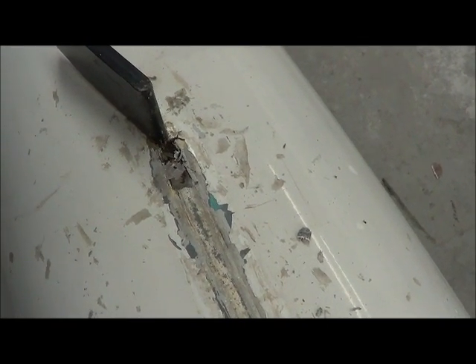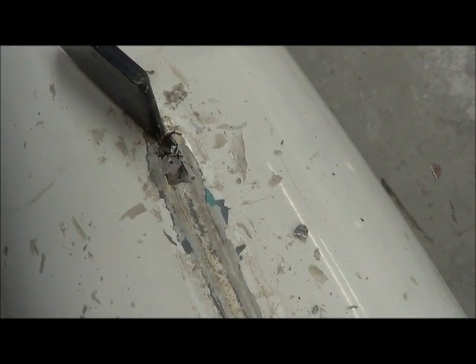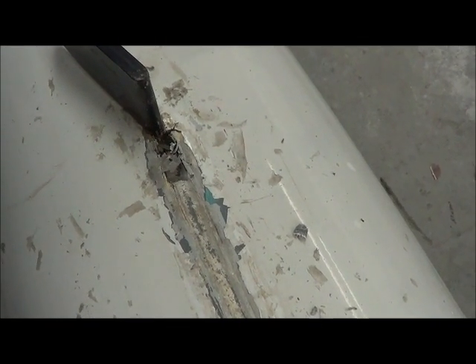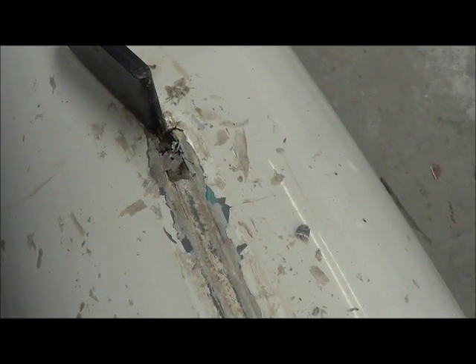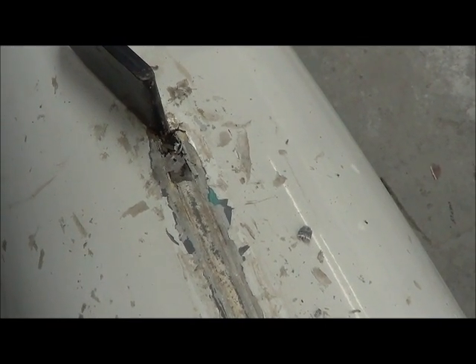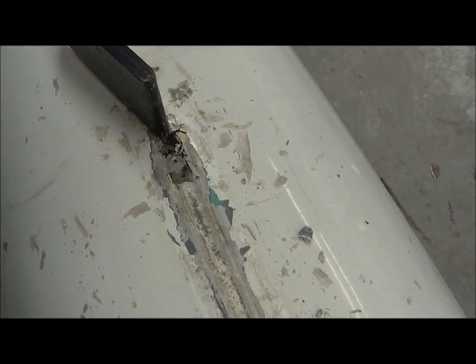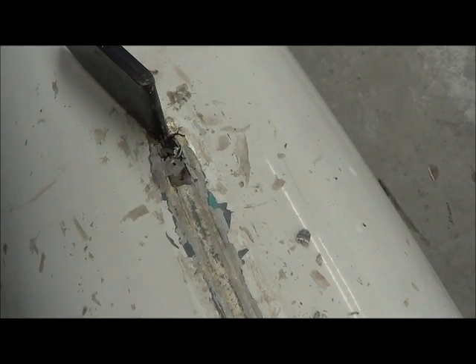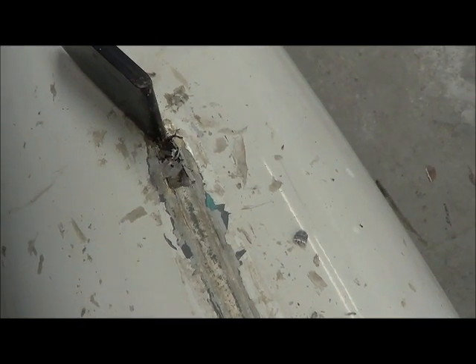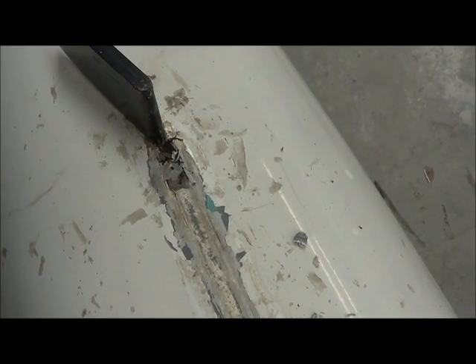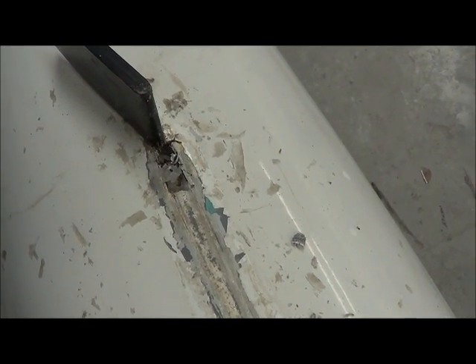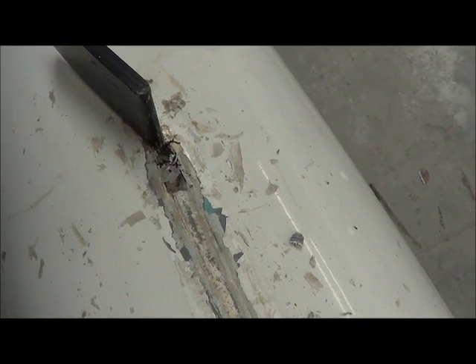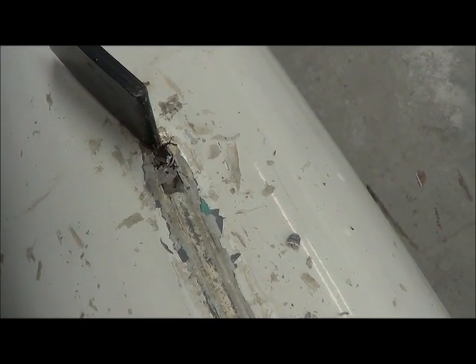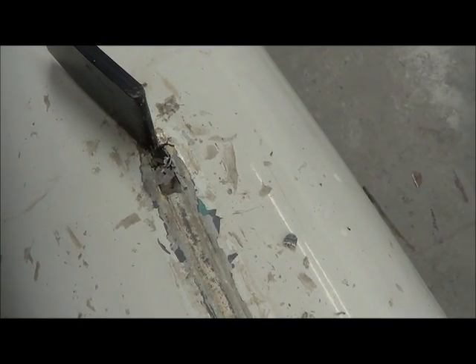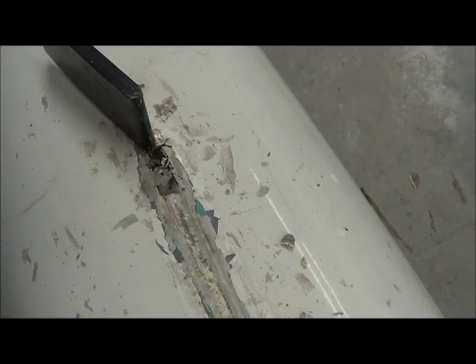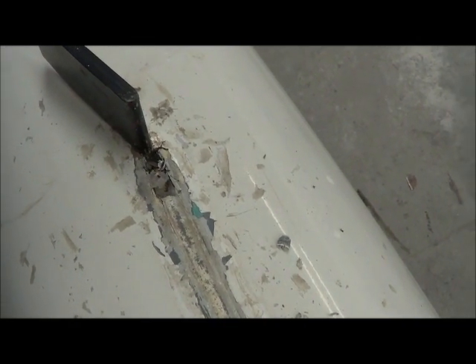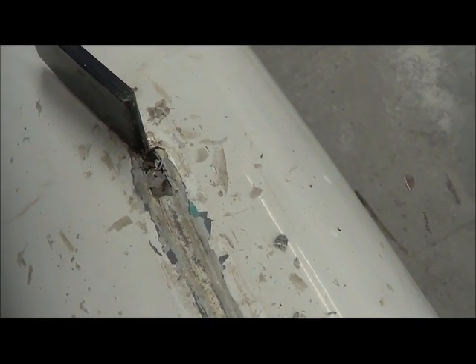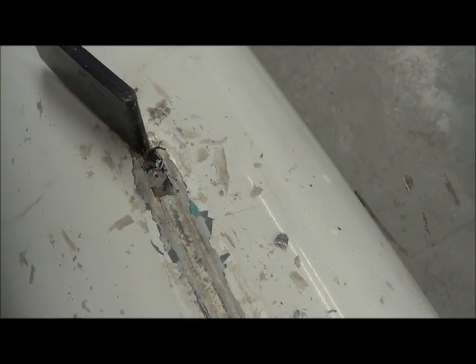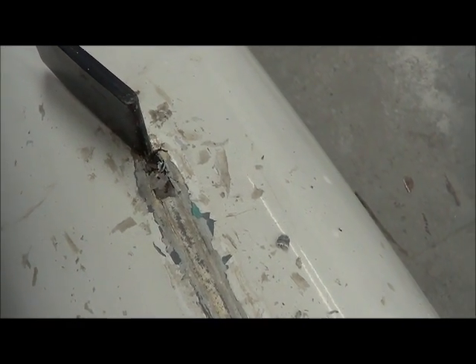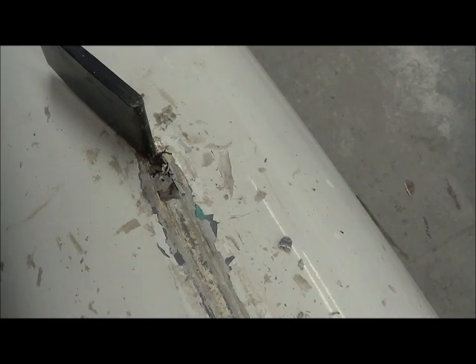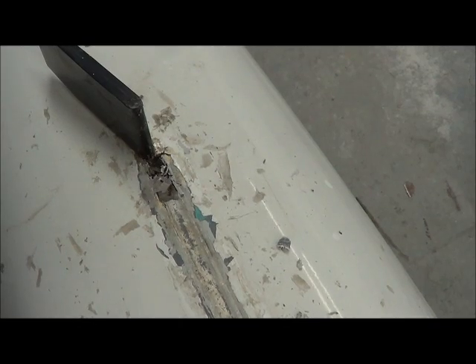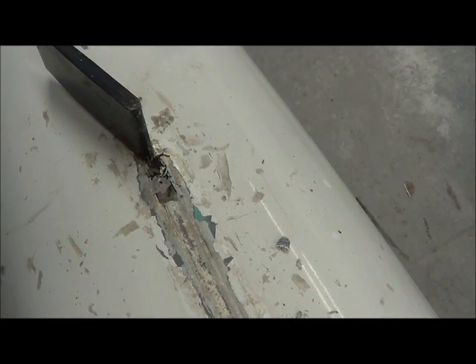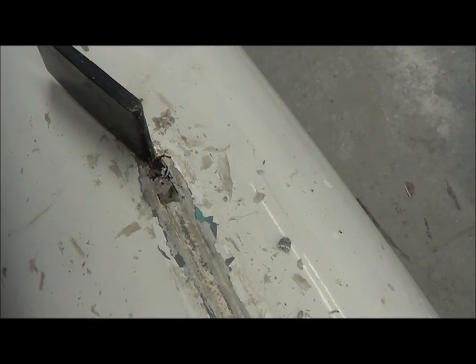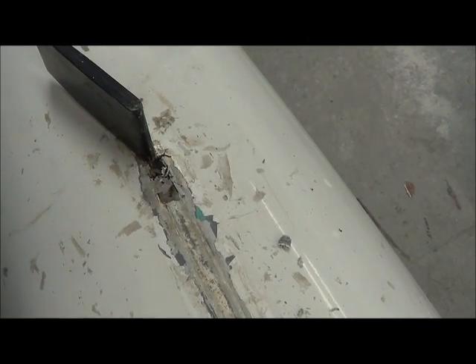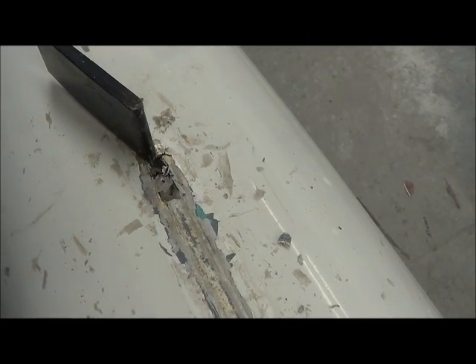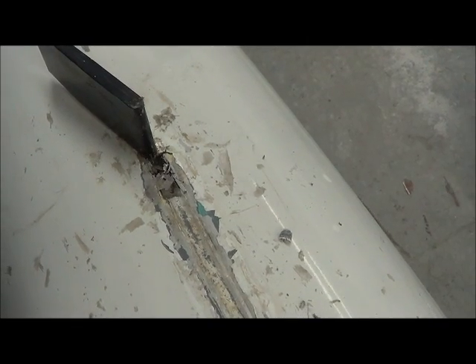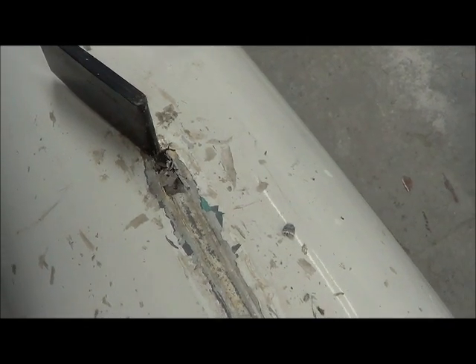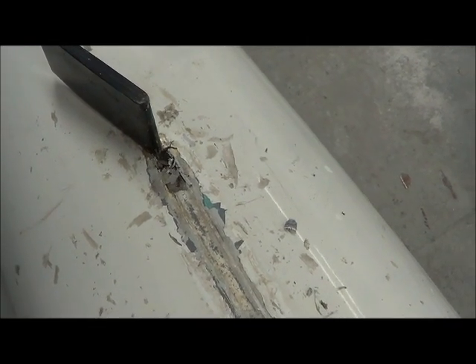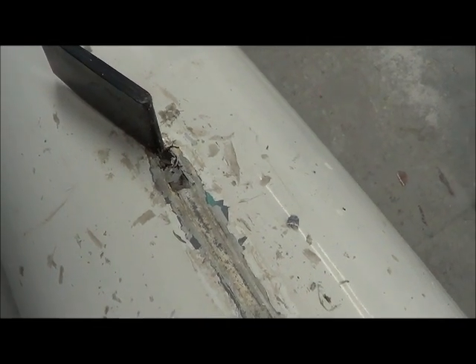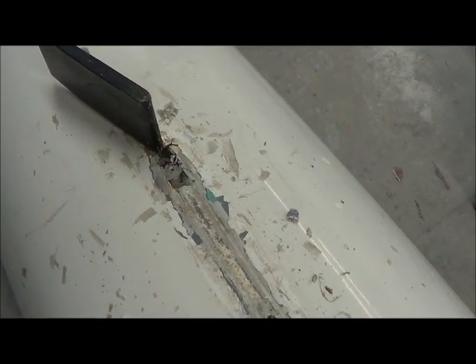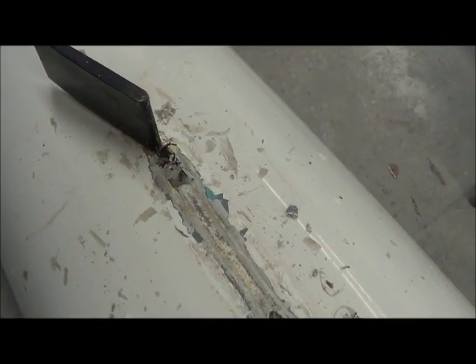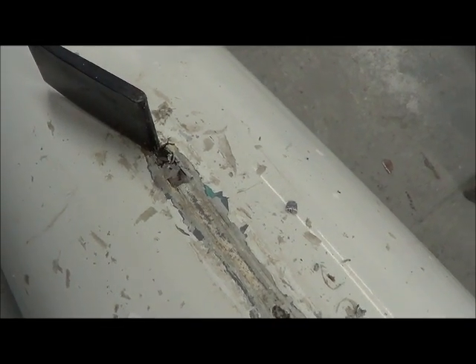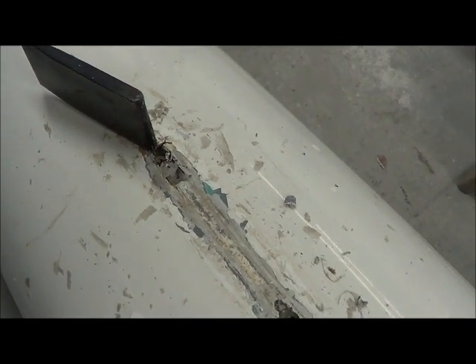Somebody filled it up with silicone over the years, so I've got to try and do a quick and dirty repair on this thing for these guys.